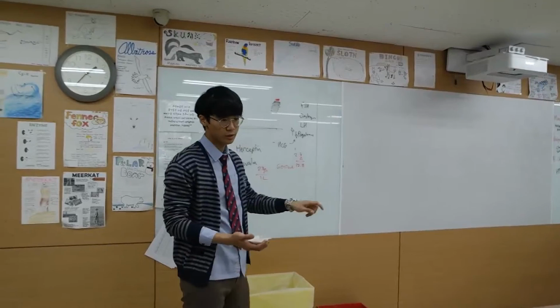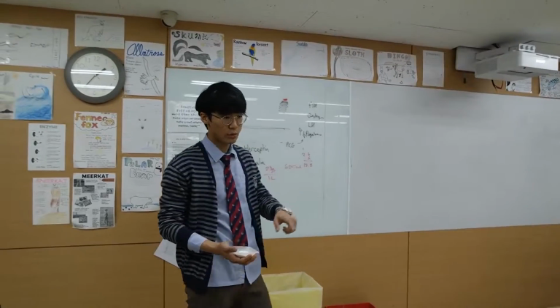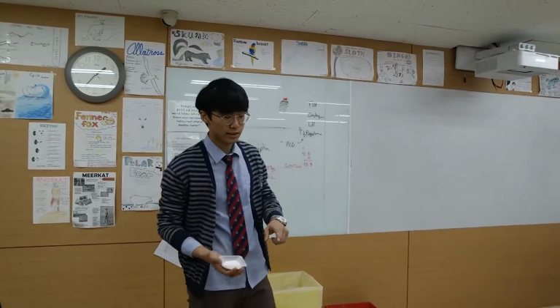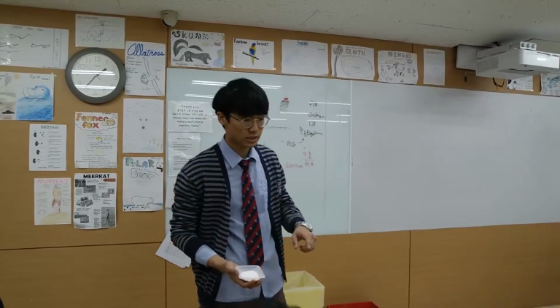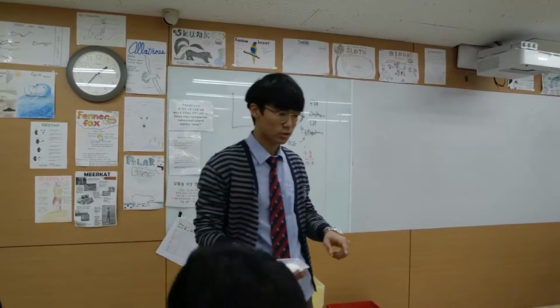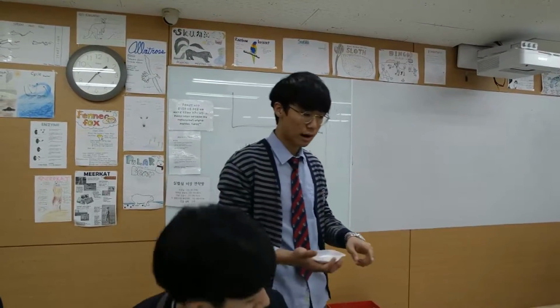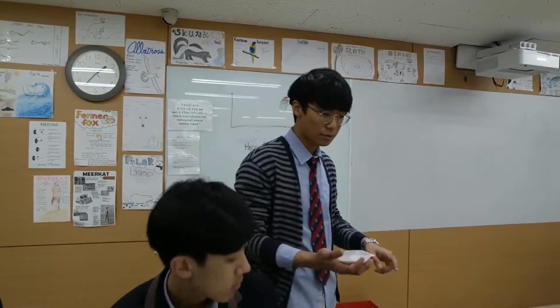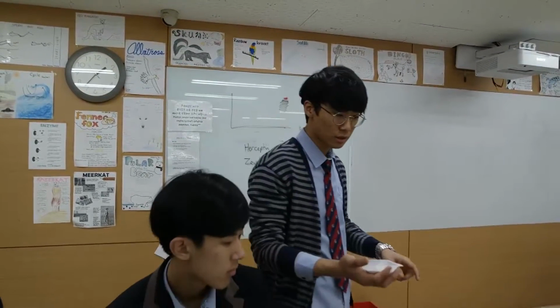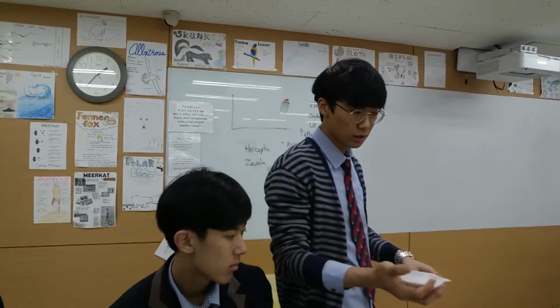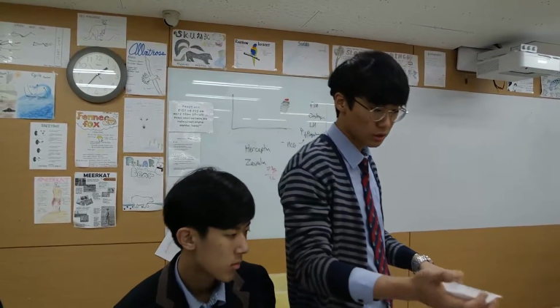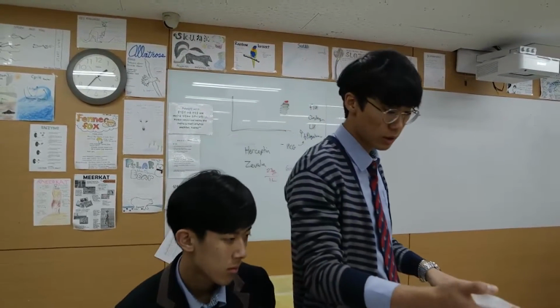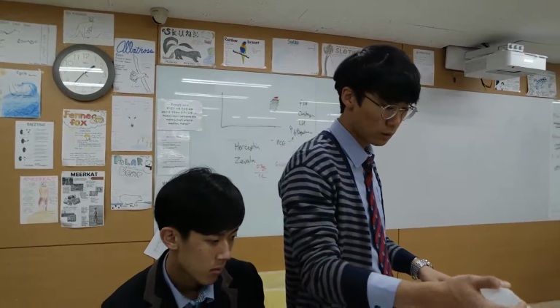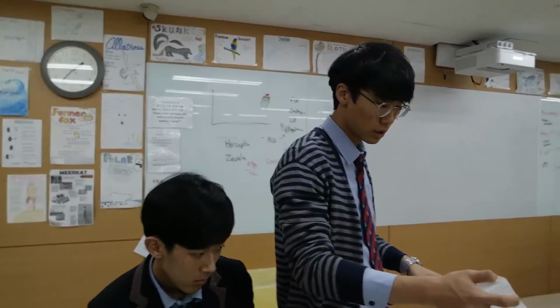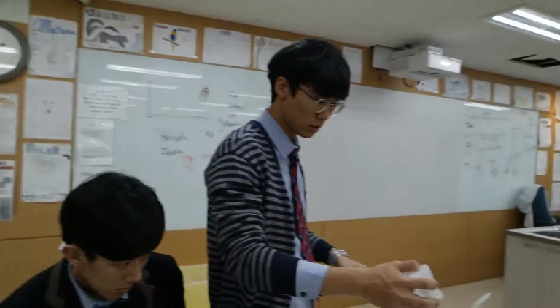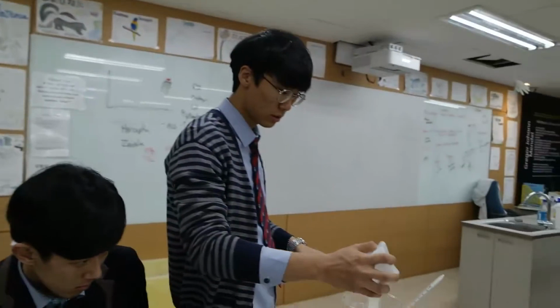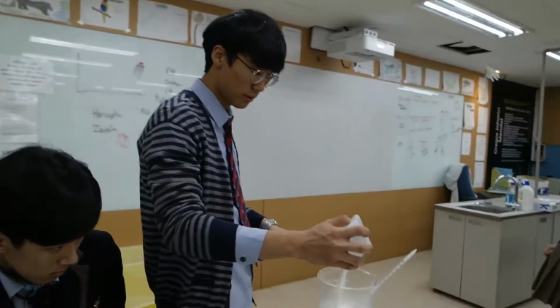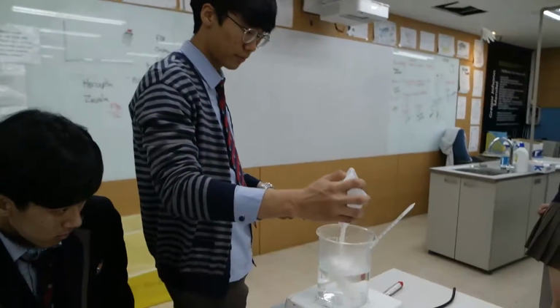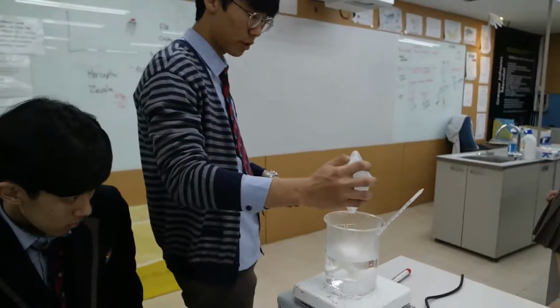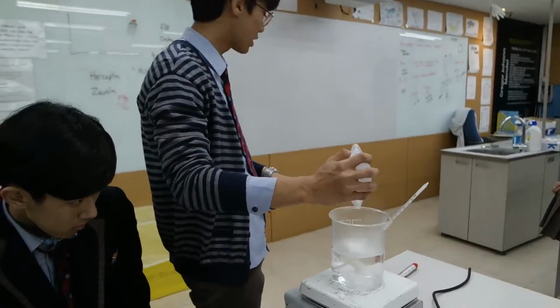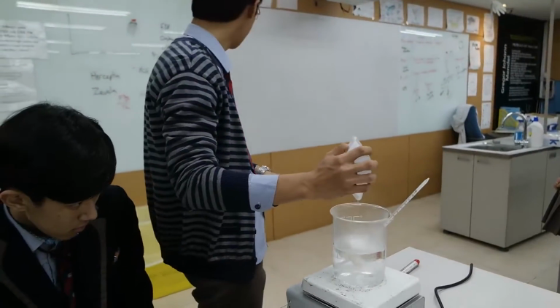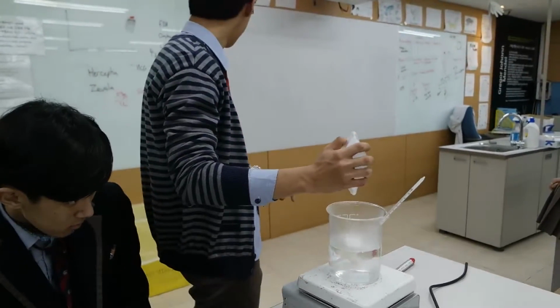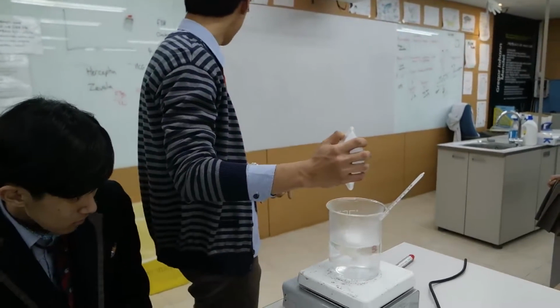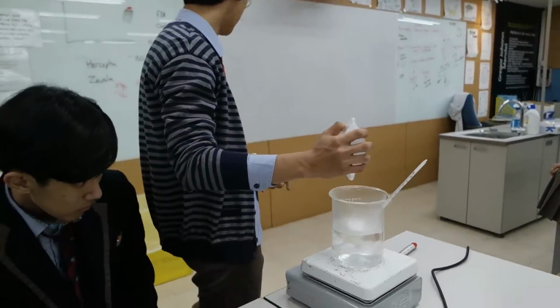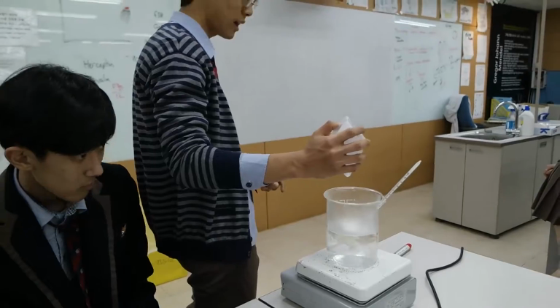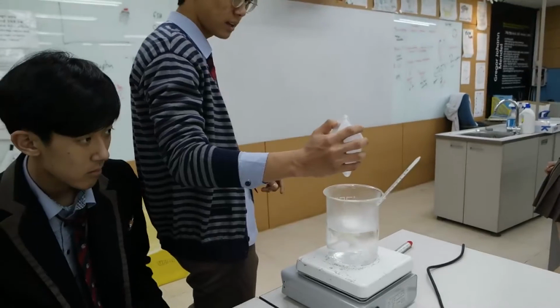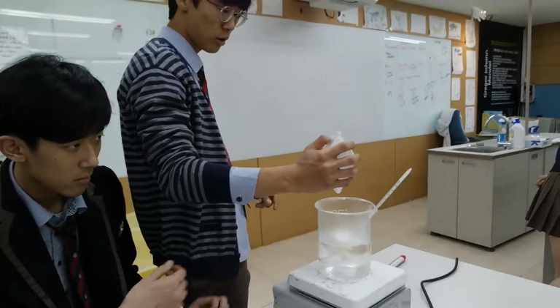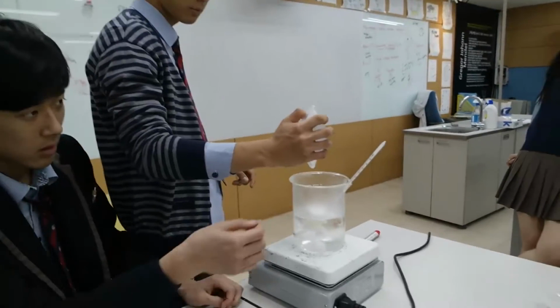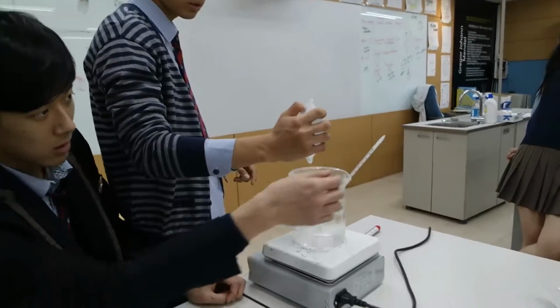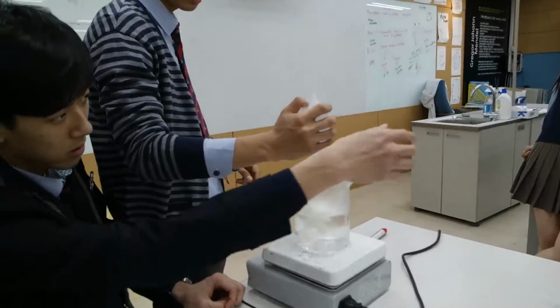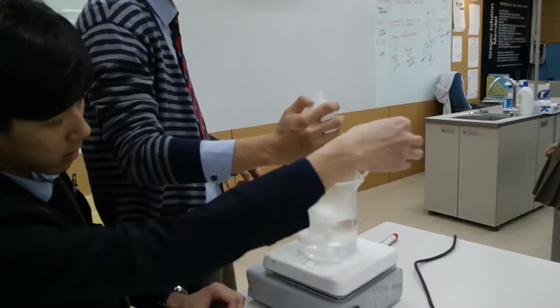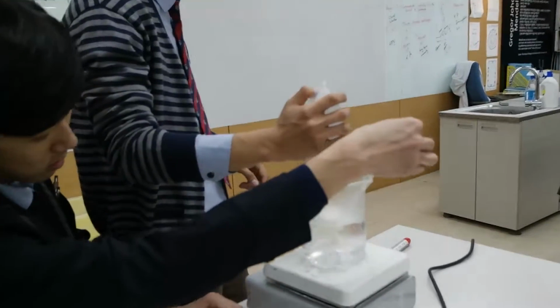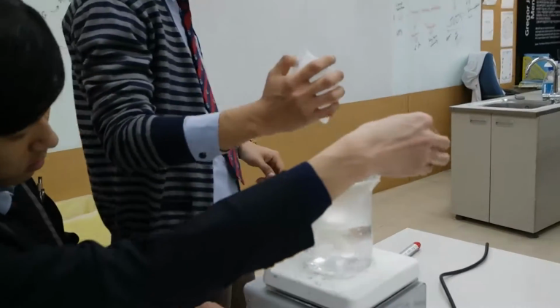You just get the prescribed agar ratio, which is 23 grams per one liter. Today we have 600 ml, so we're going to put 13.8 grams of agar.